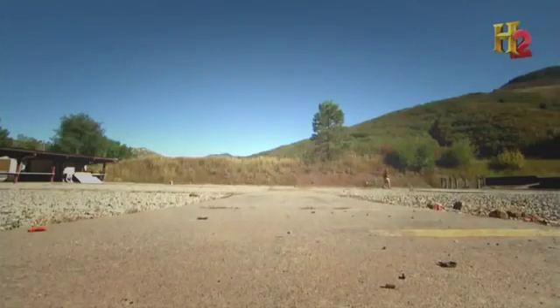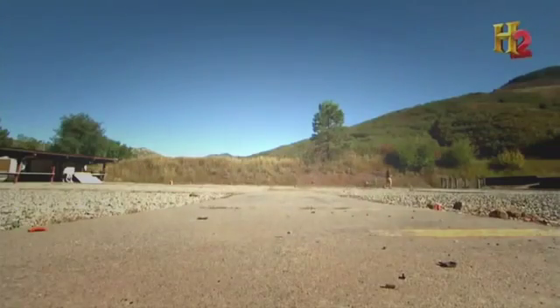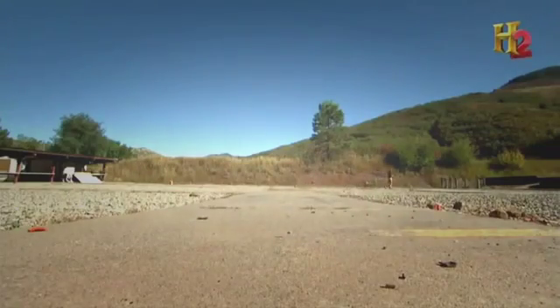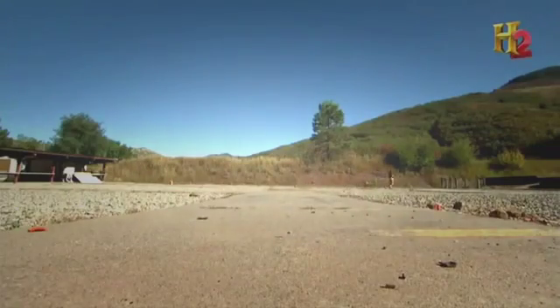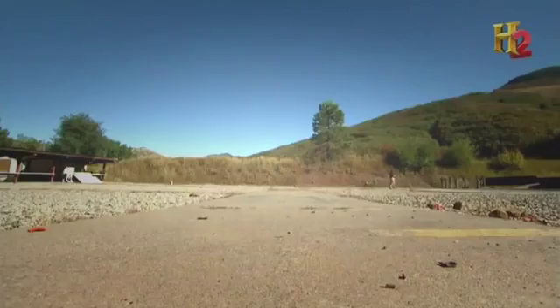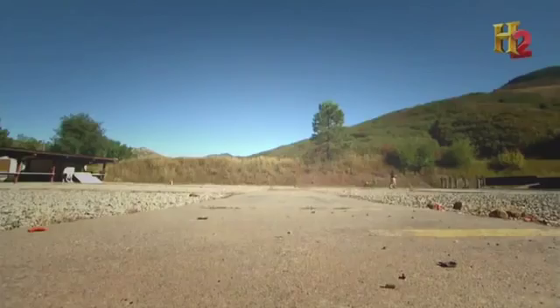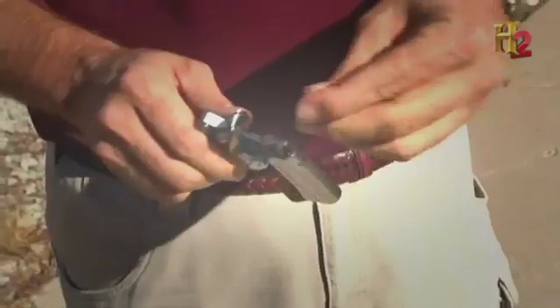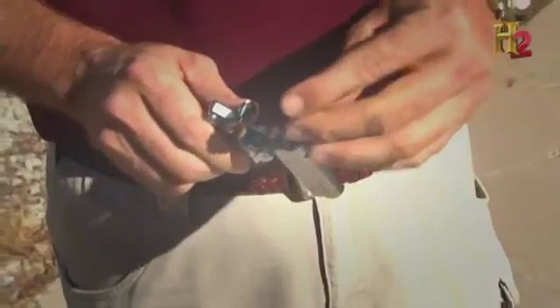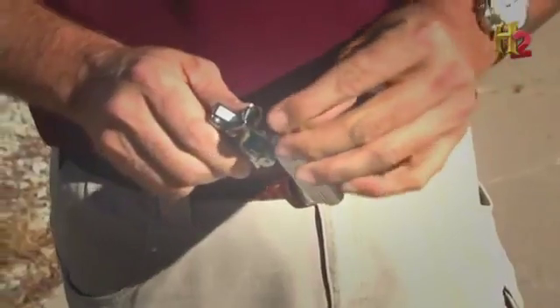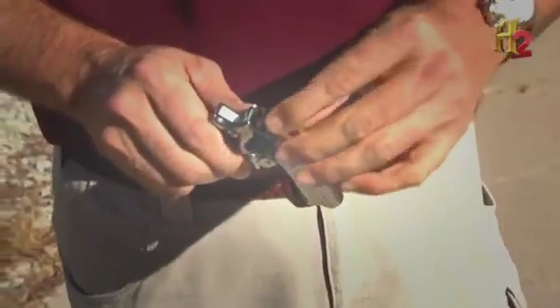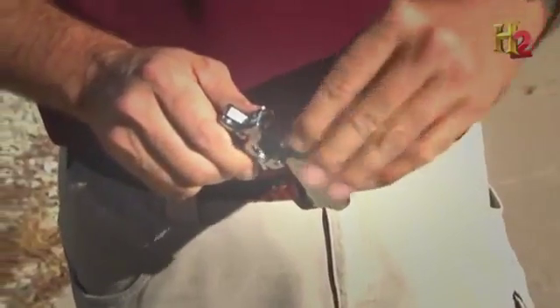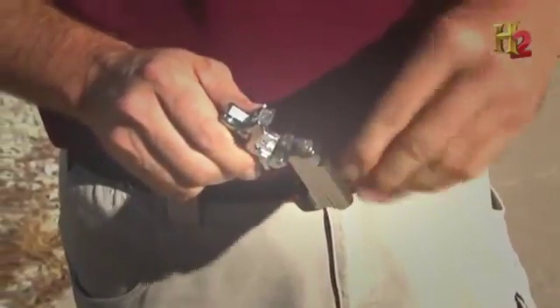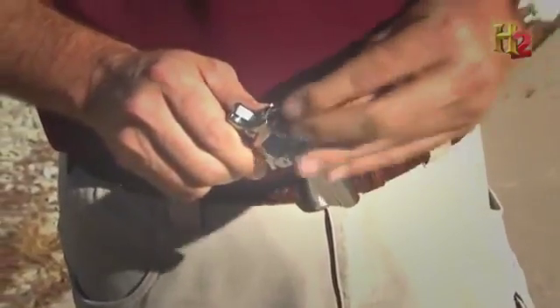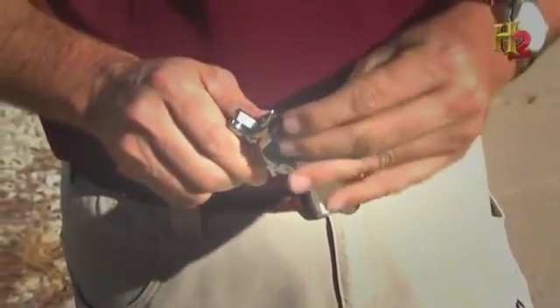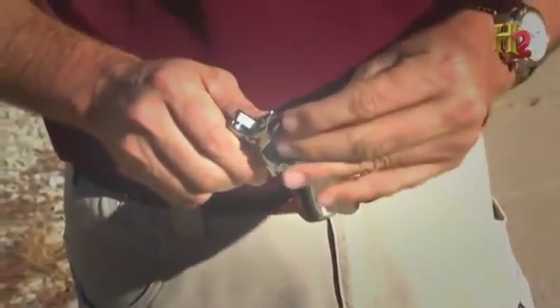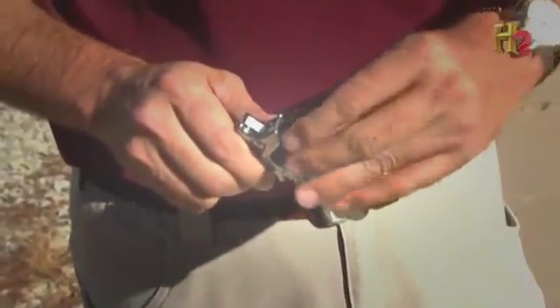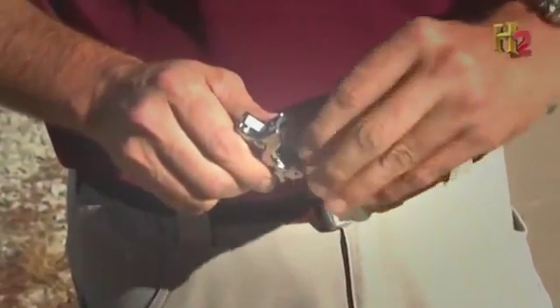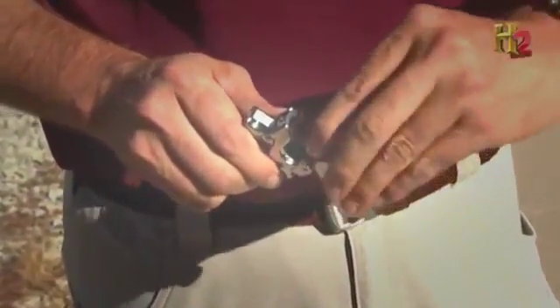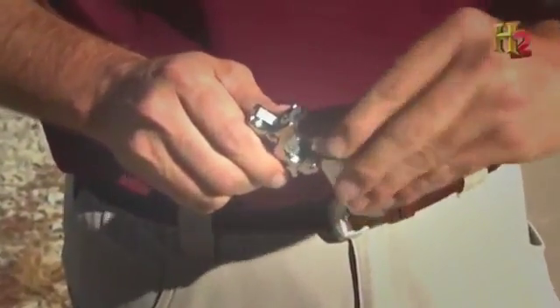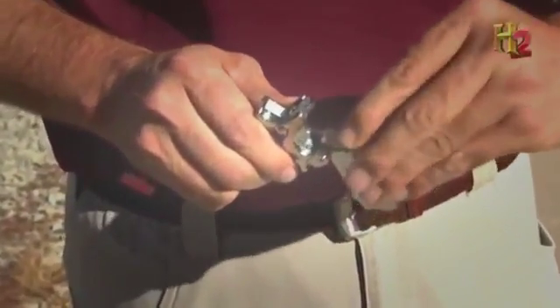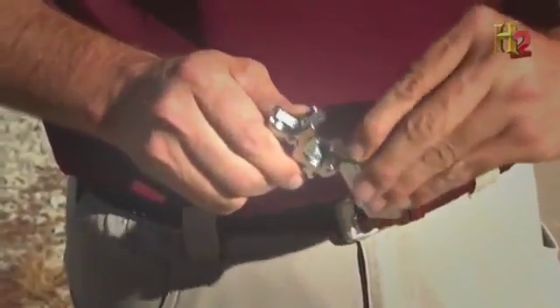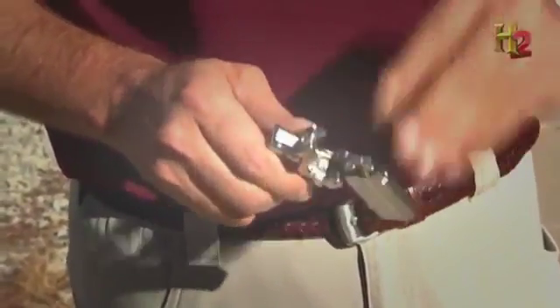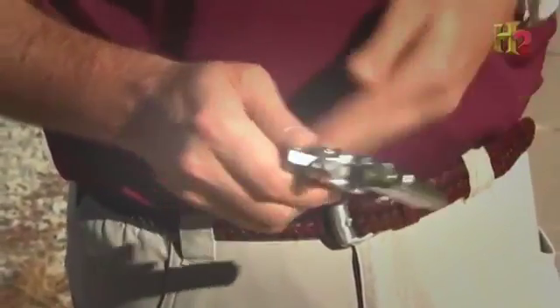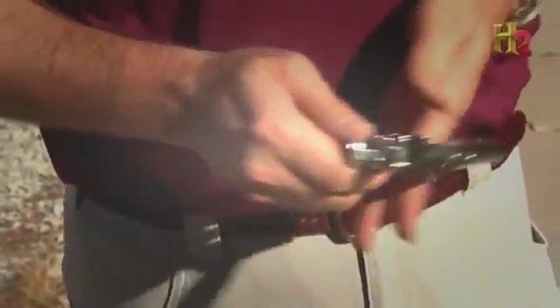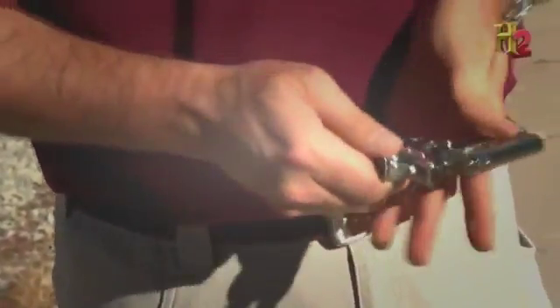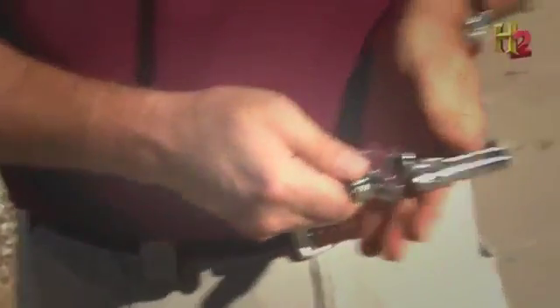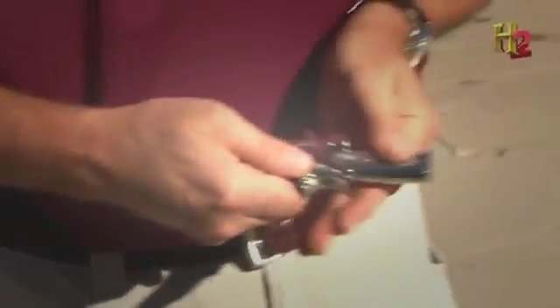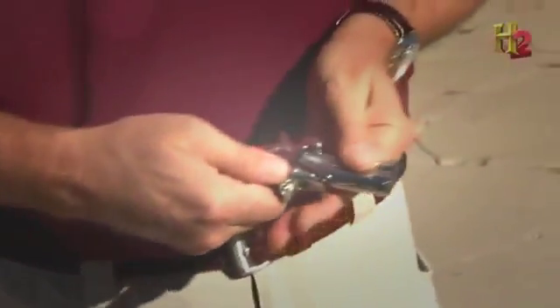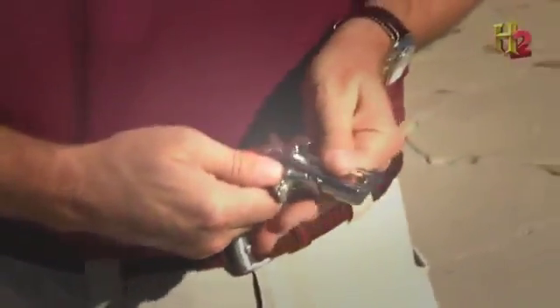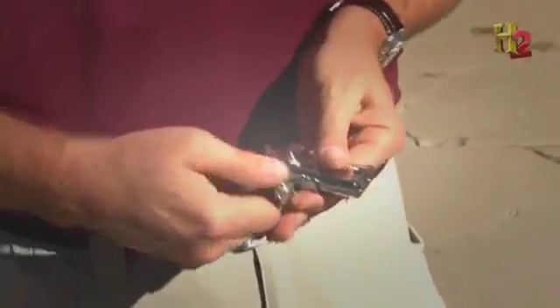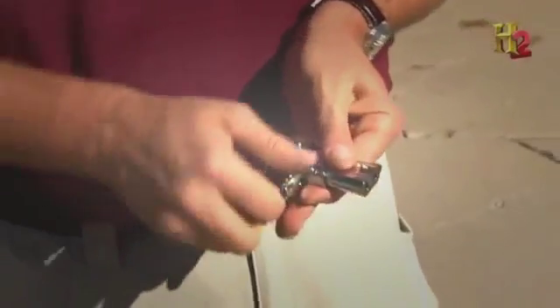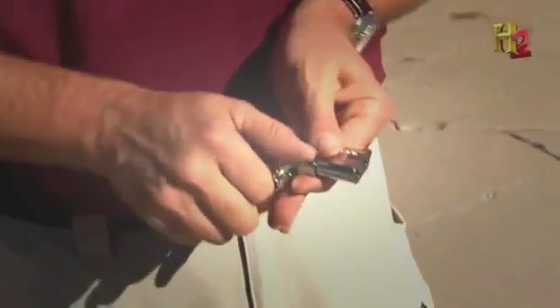Weighing less than a pound and loaded with .22 caliber ammunition, this virgin Derringer is ready for its debut.